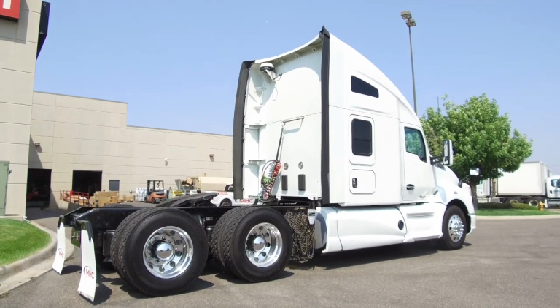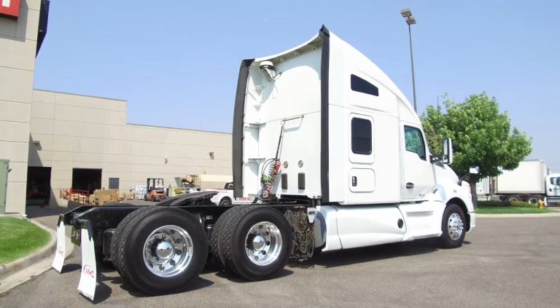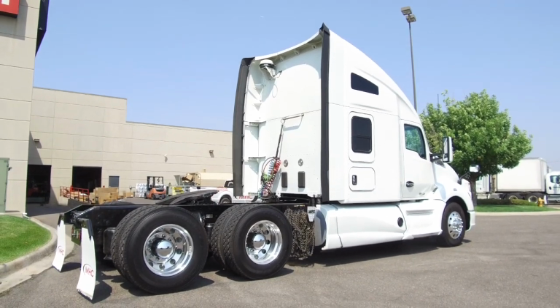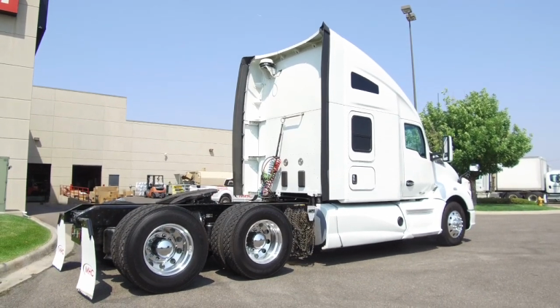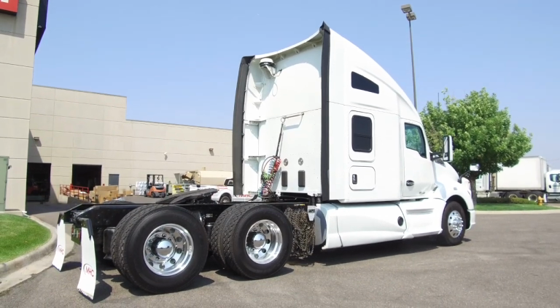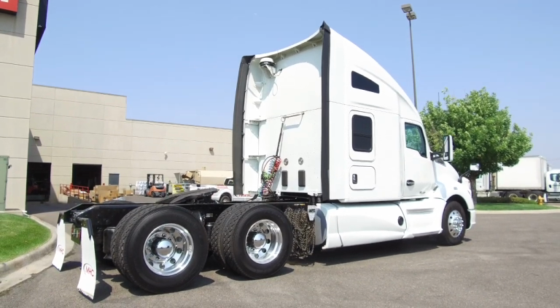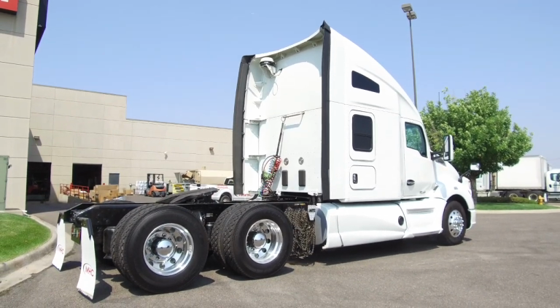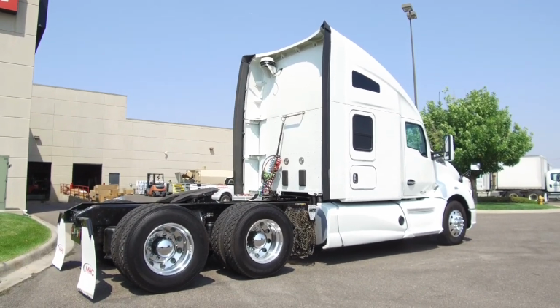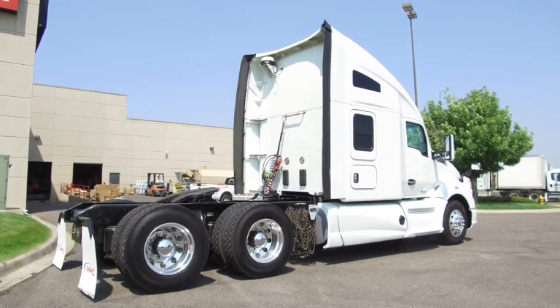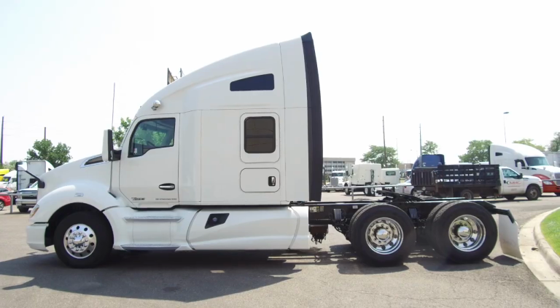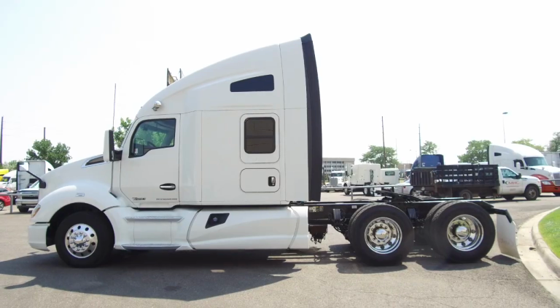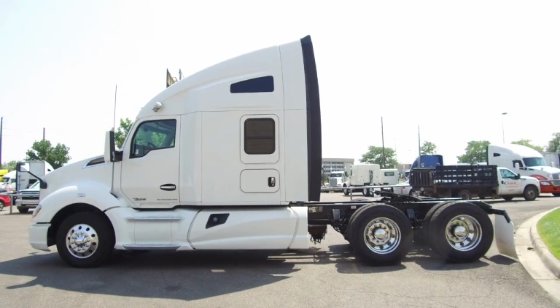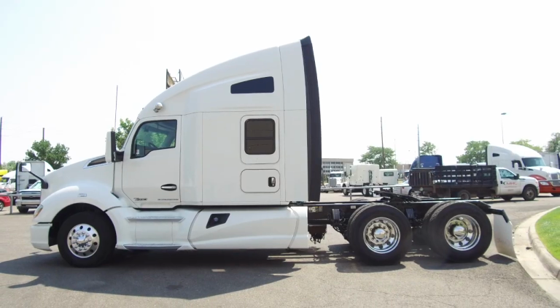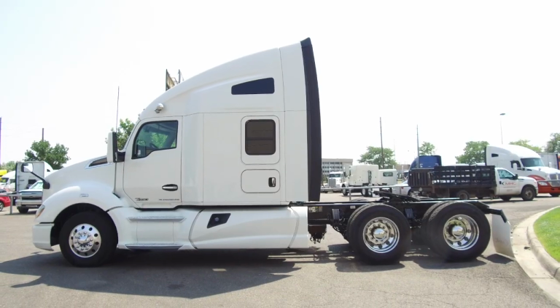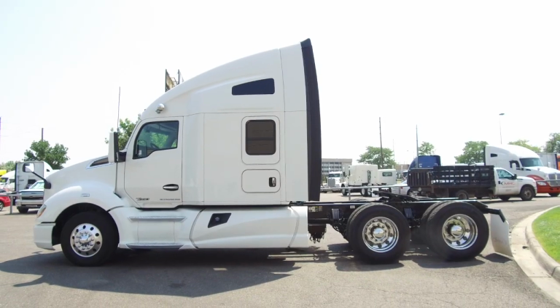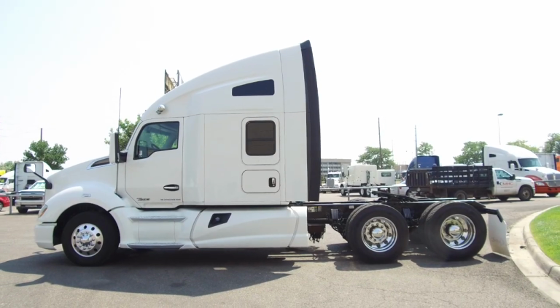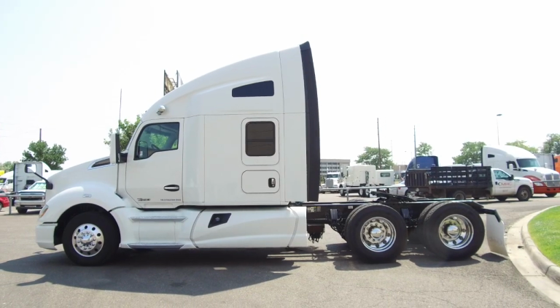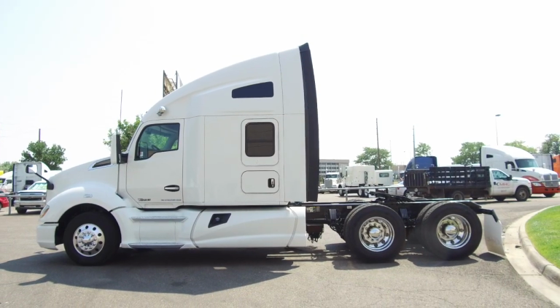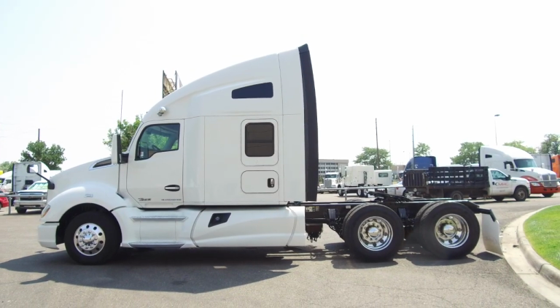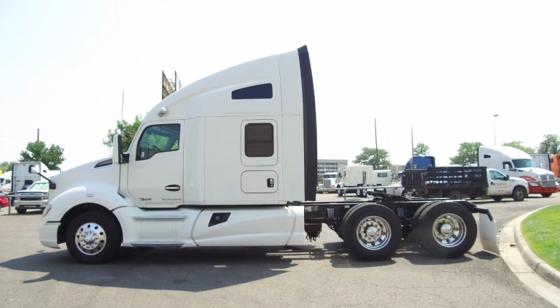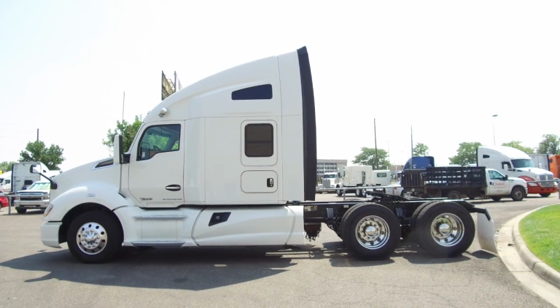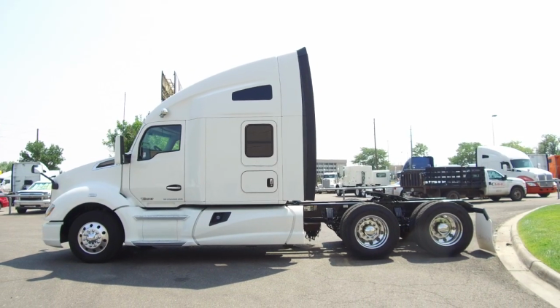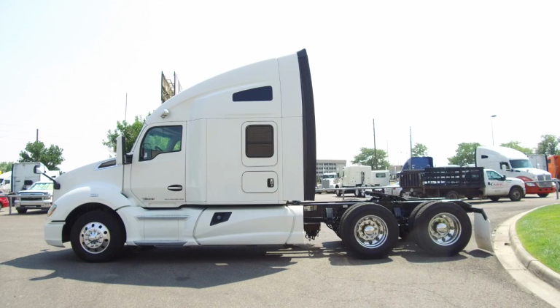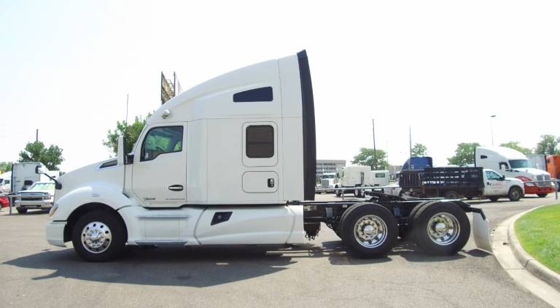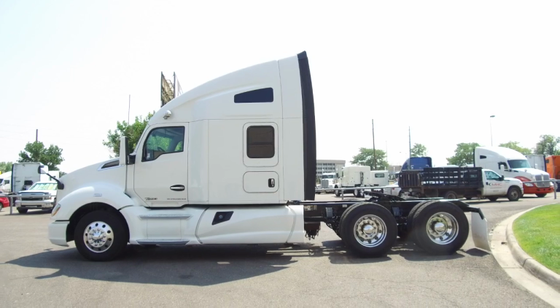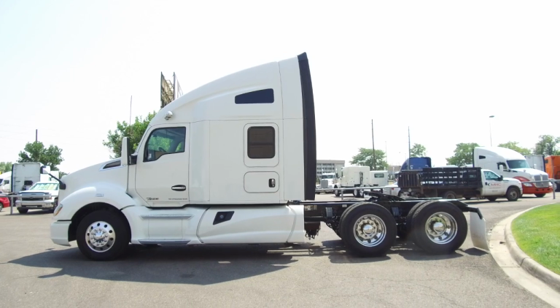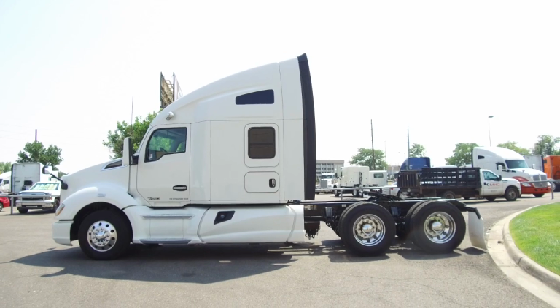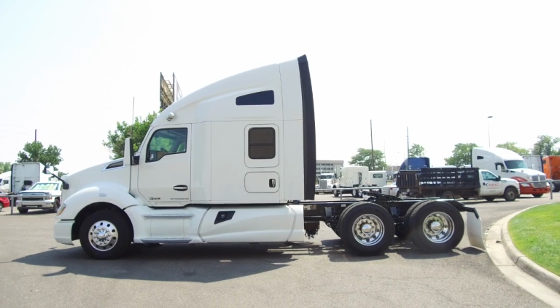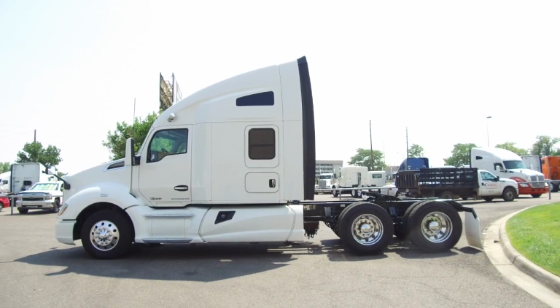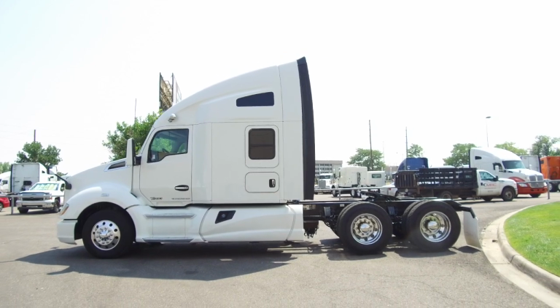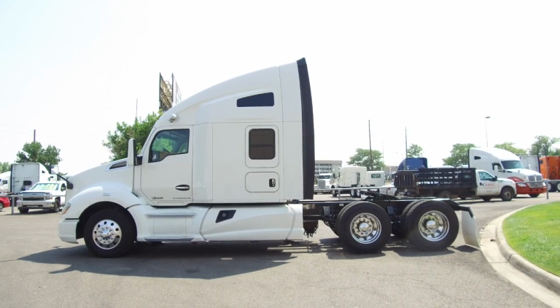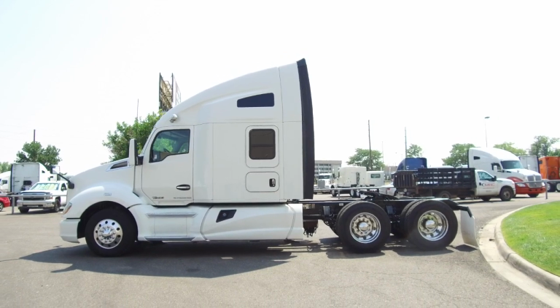This is a 10-speed ultra, 76-inch raised roof double bunk. There are multiple units on the MHC Denver lot.